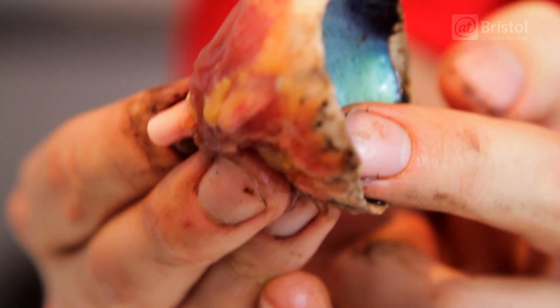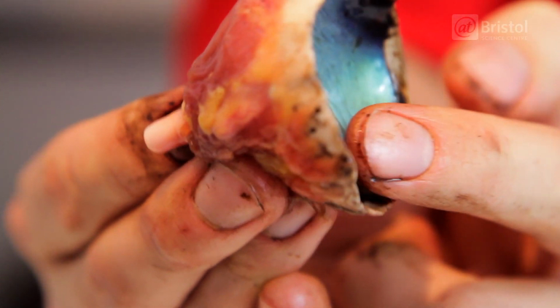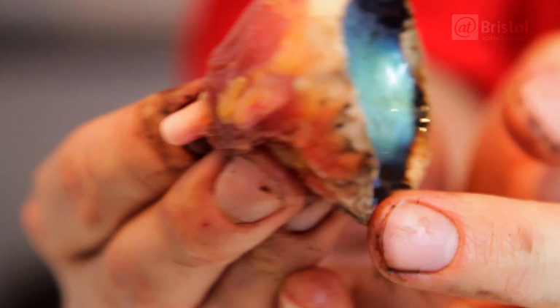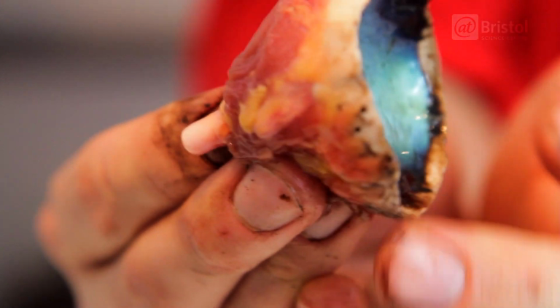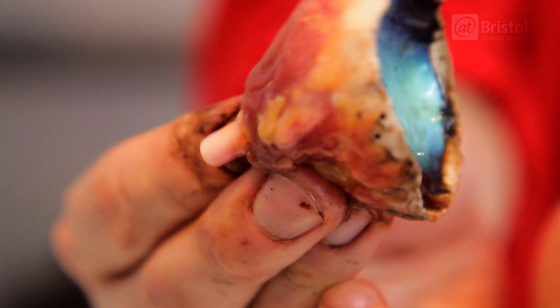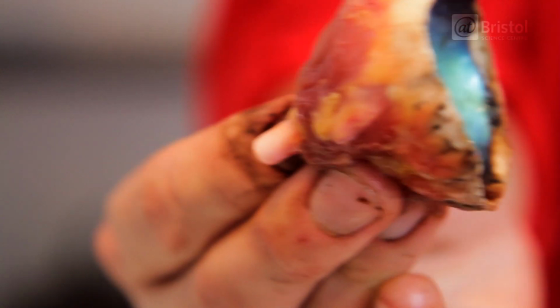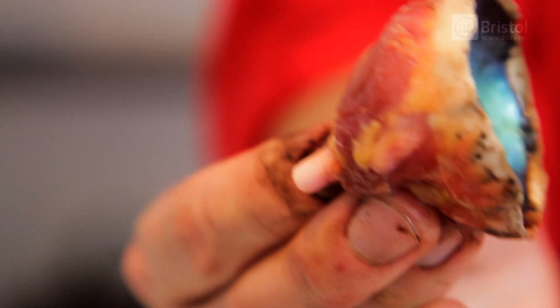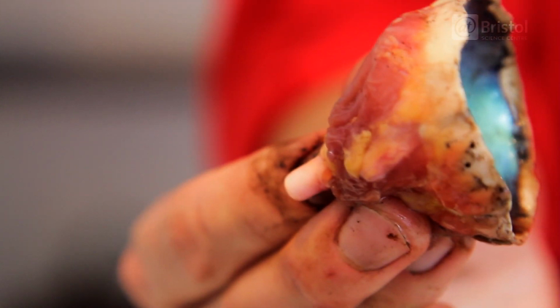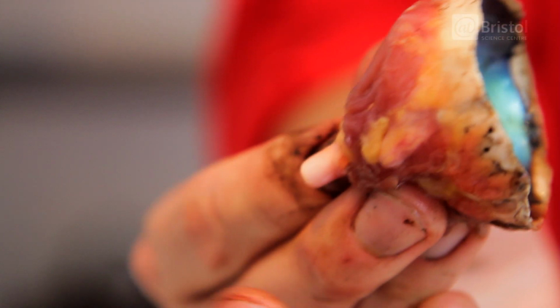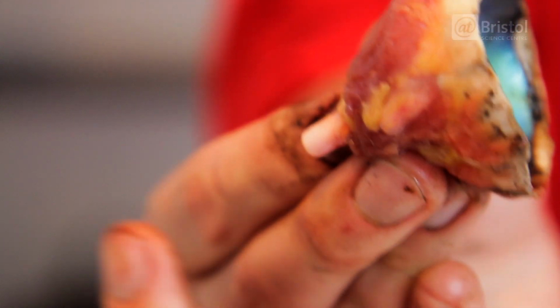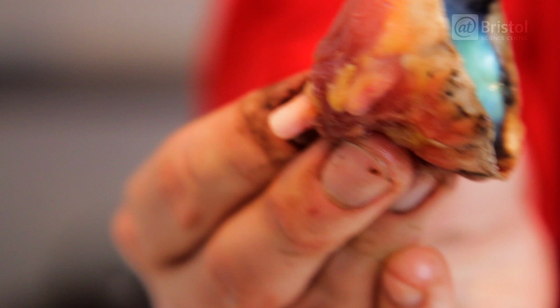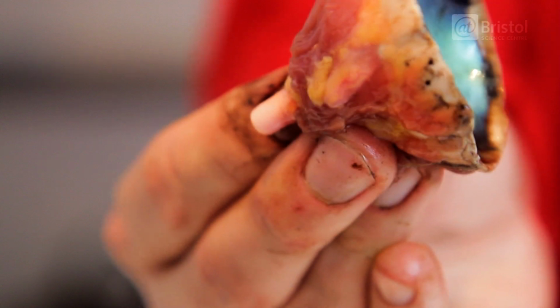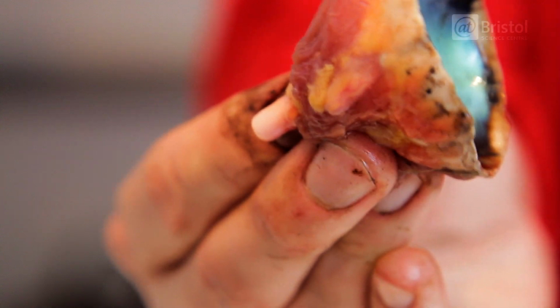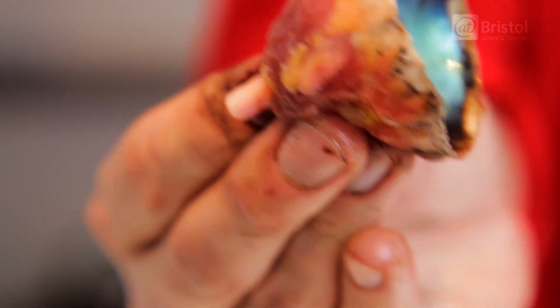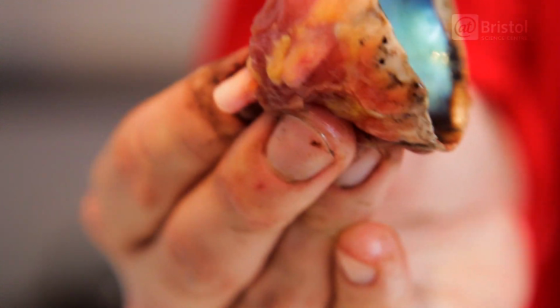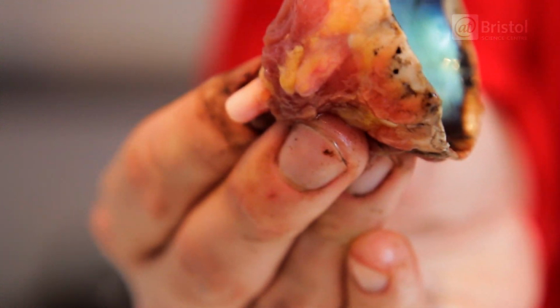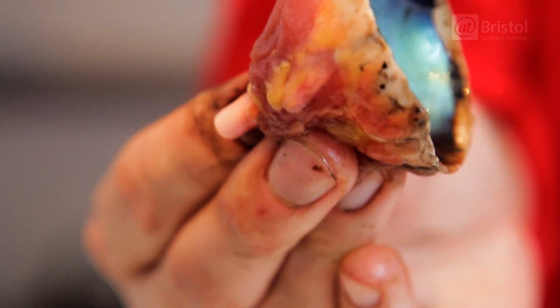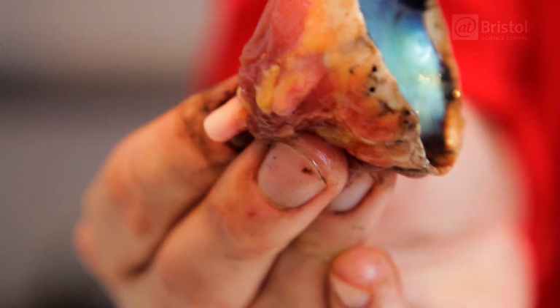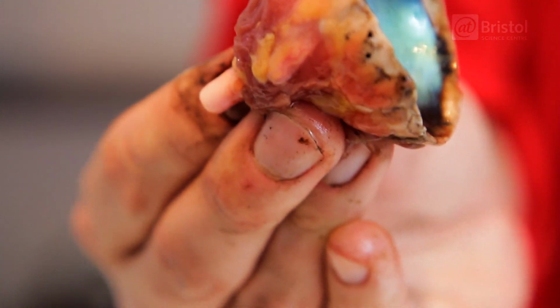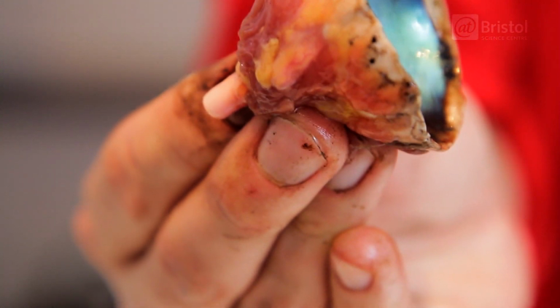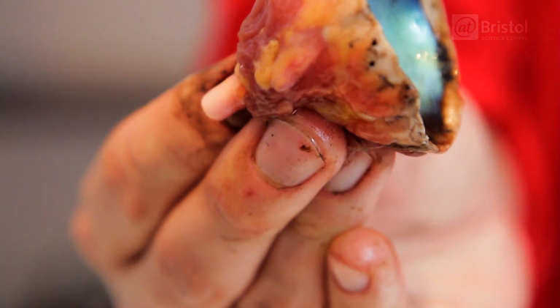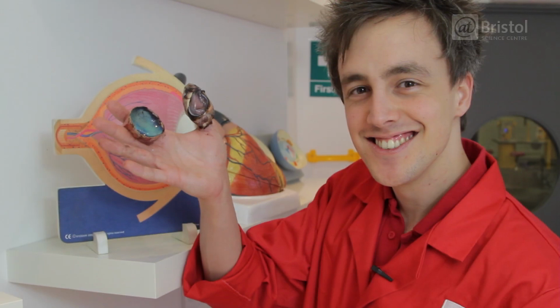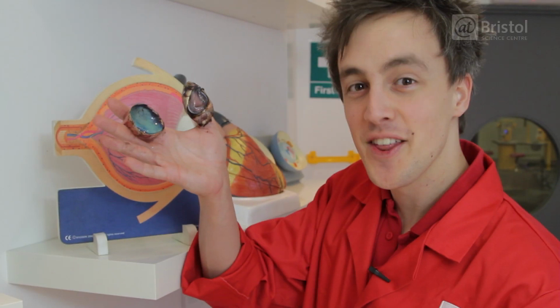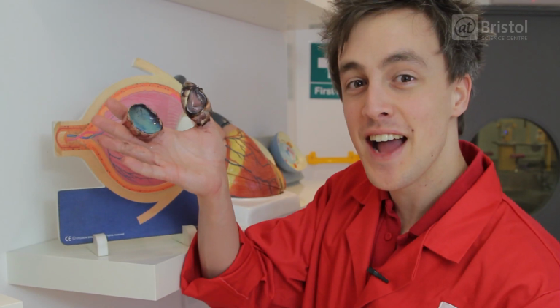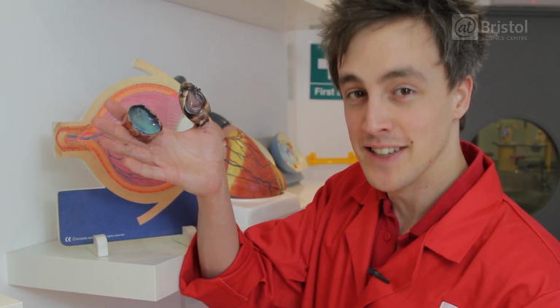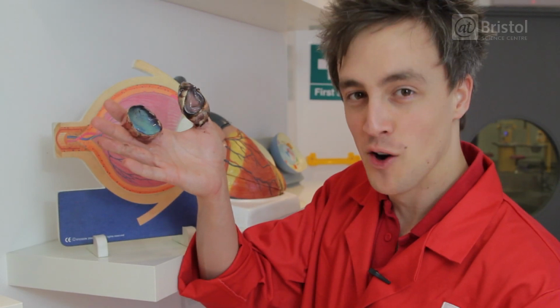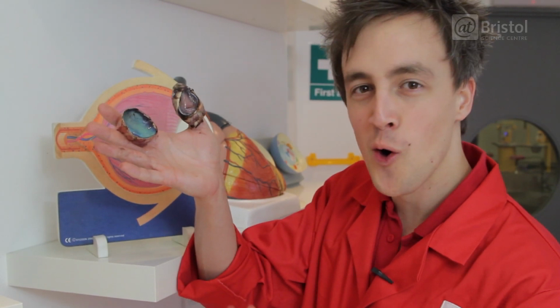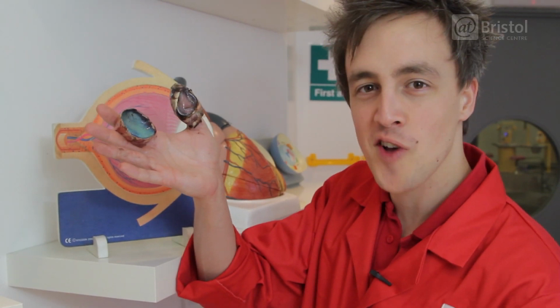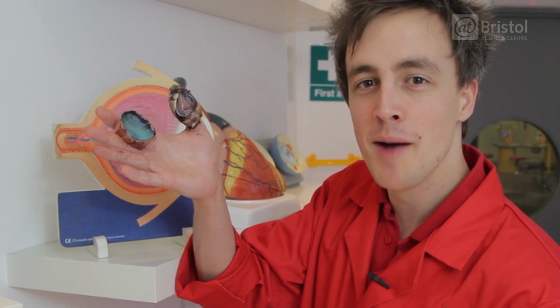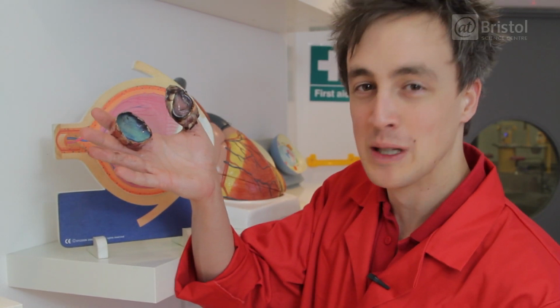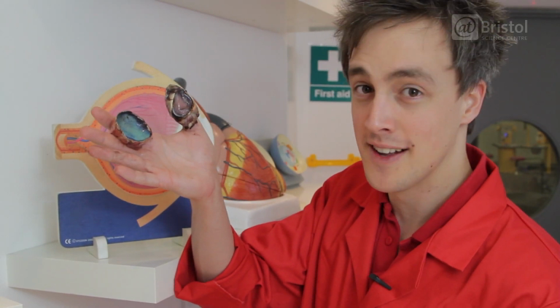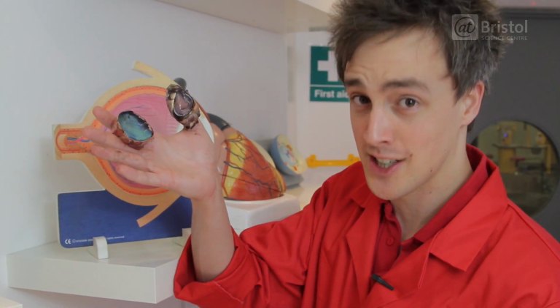The signal passes through, going directly to the brain. So there you have it, a horse eyeball dissection.